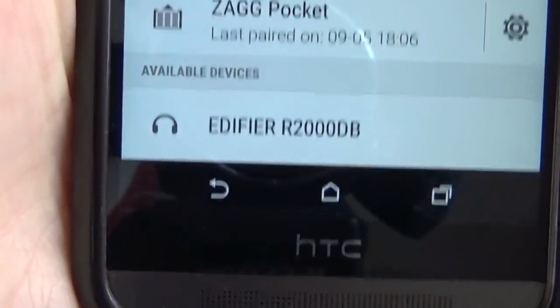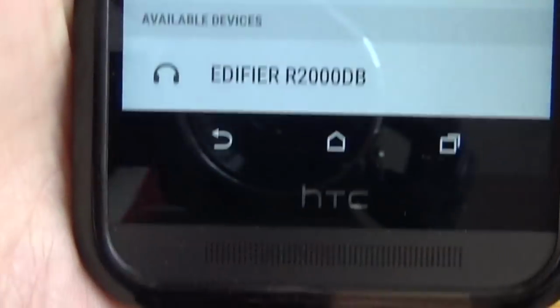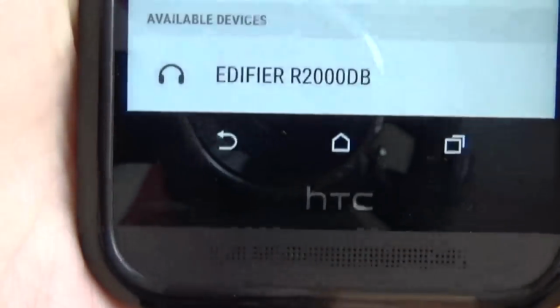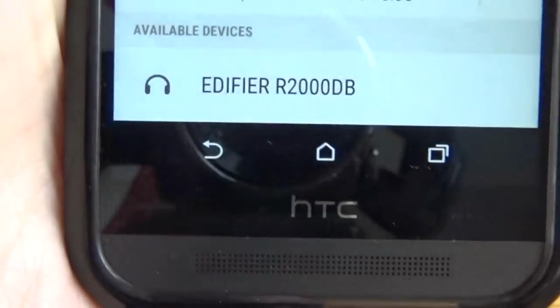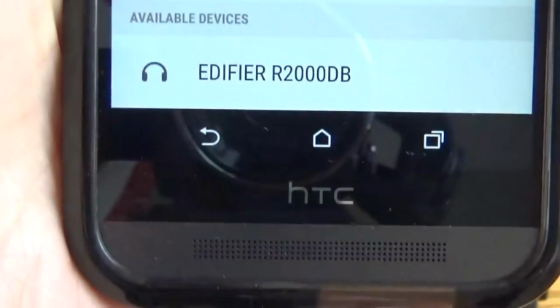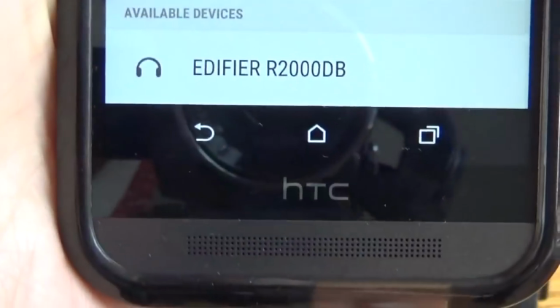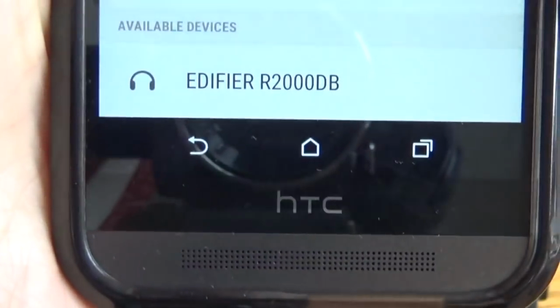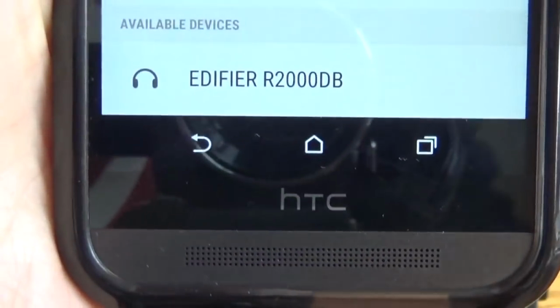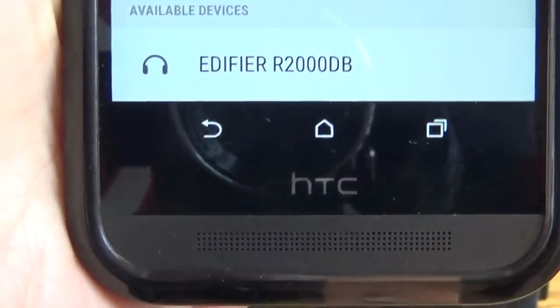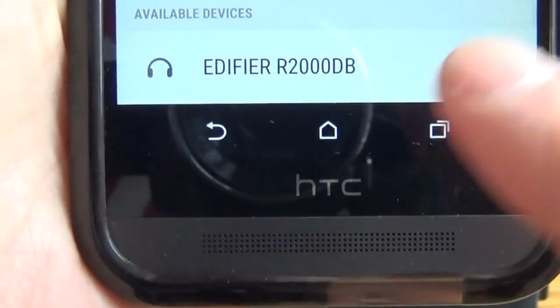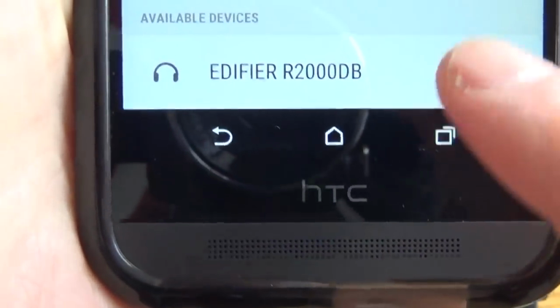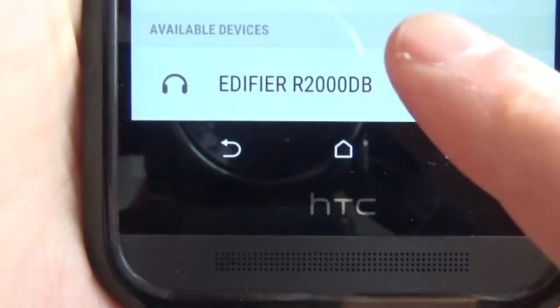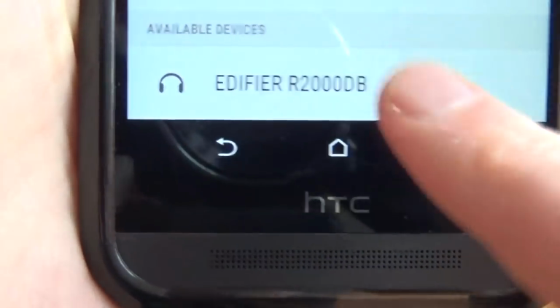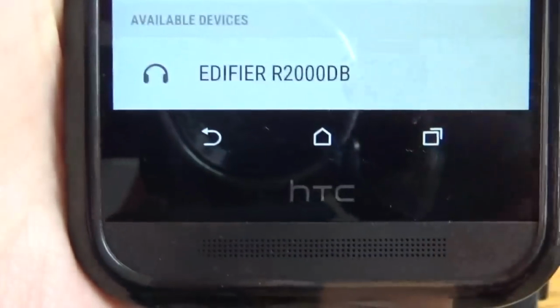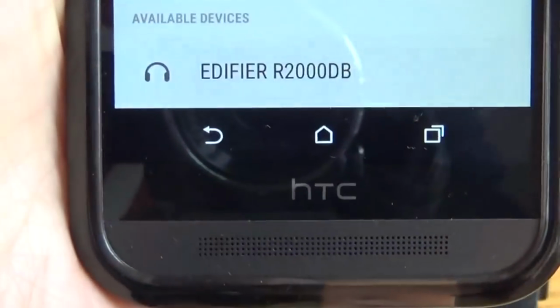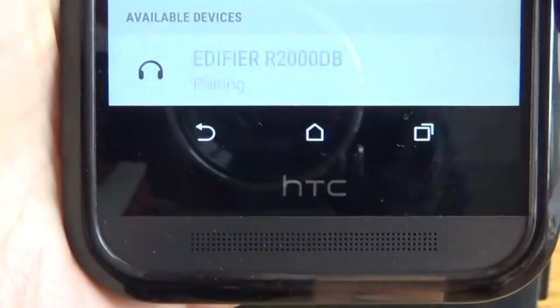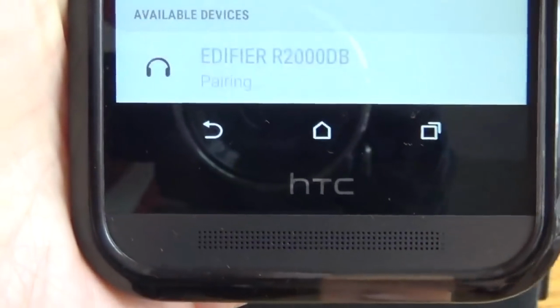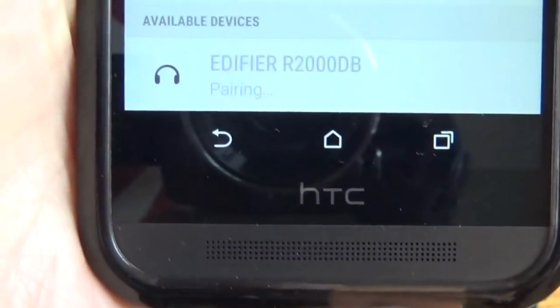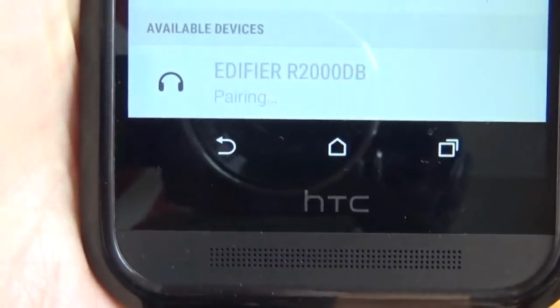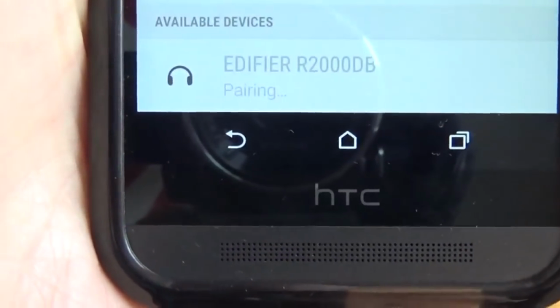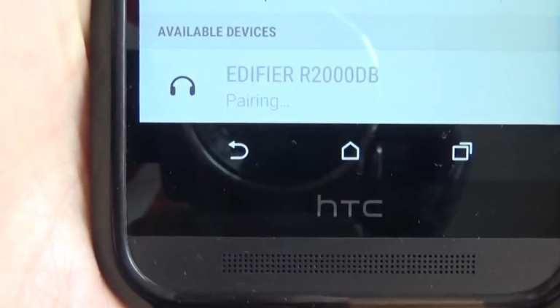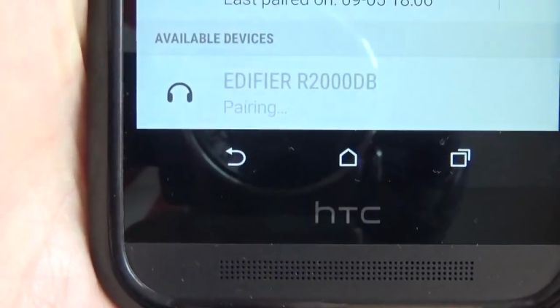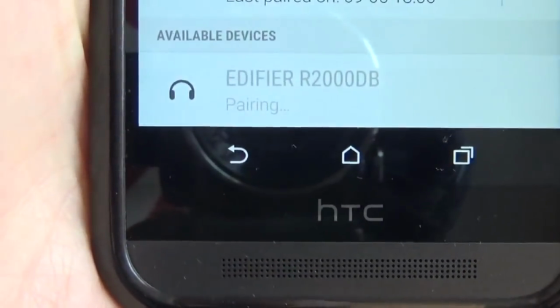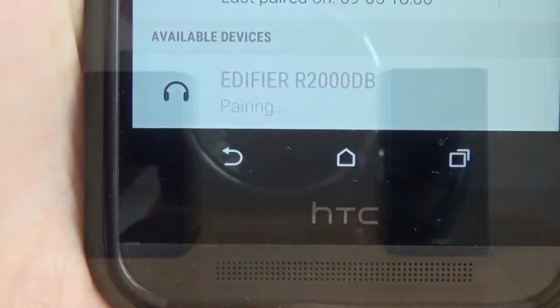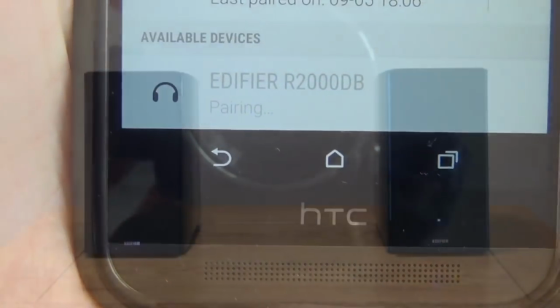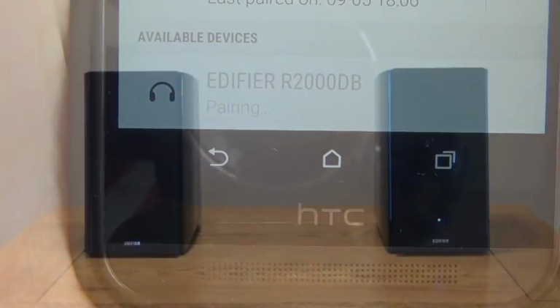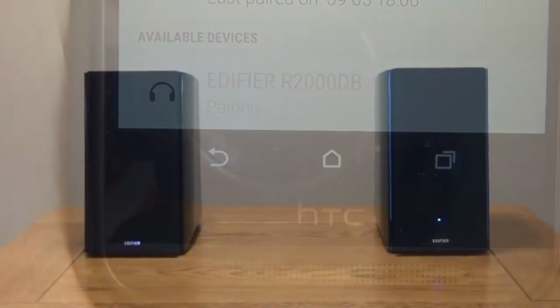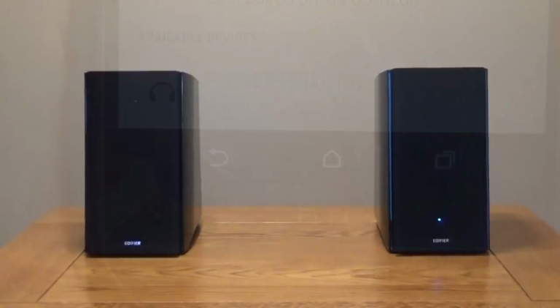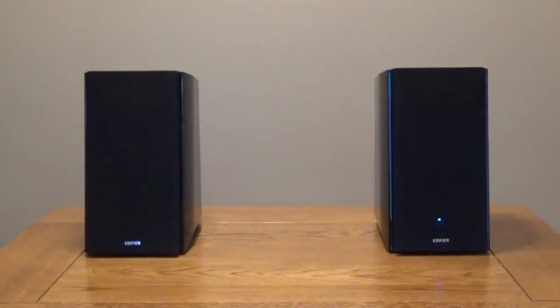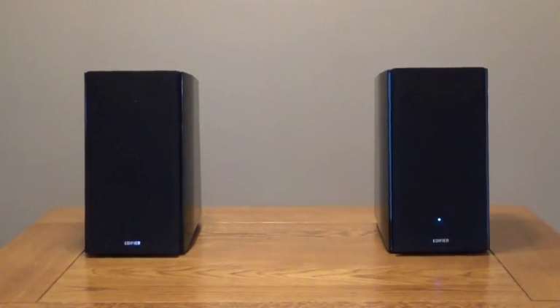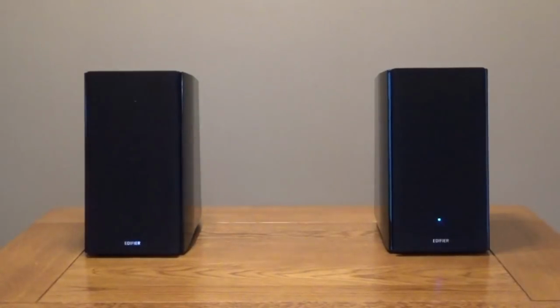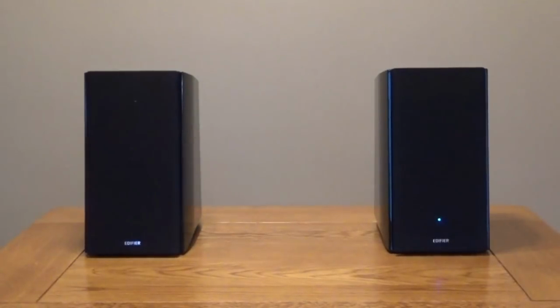To demonstrate the sound quality, I'll play some music from my phone and then I'll pair it with the speakers so you can hear the difference.